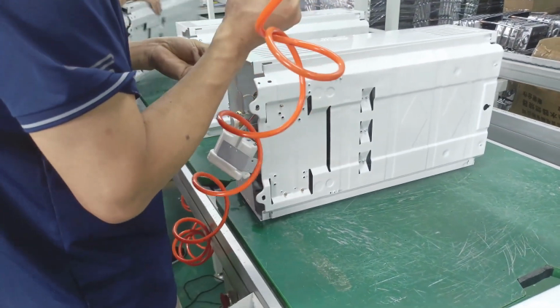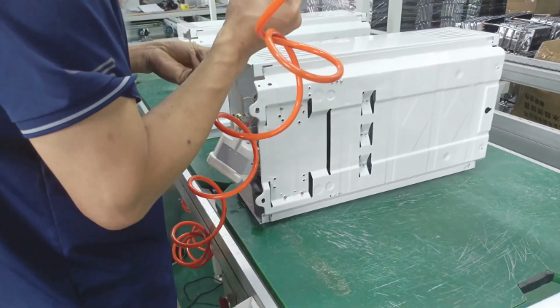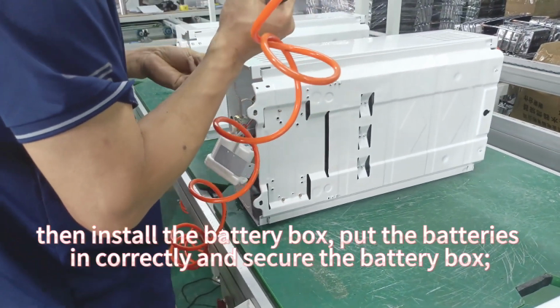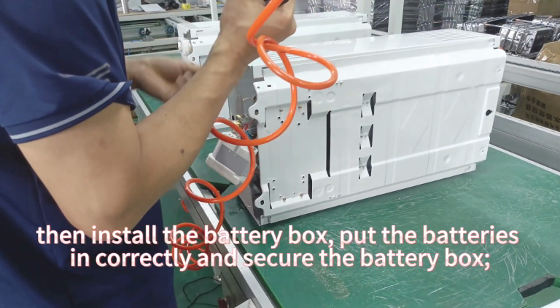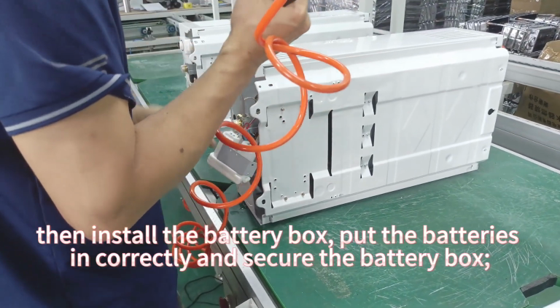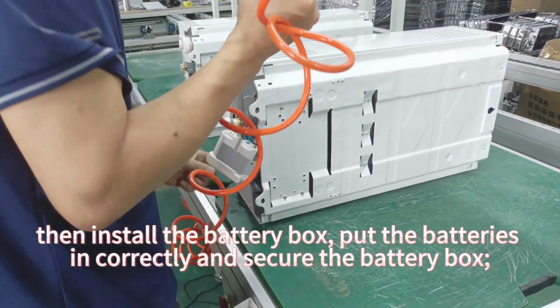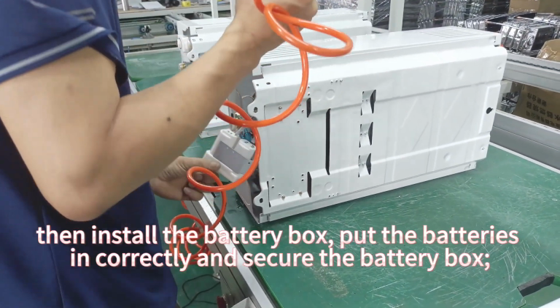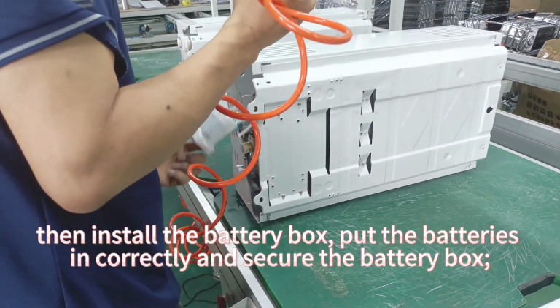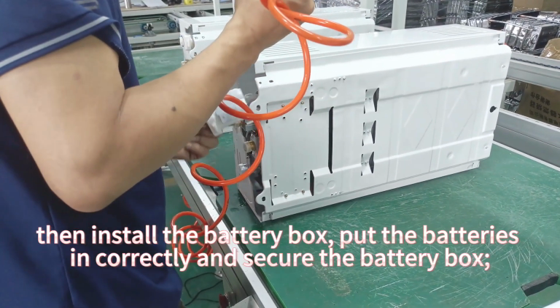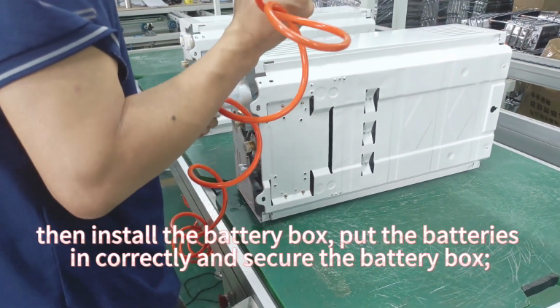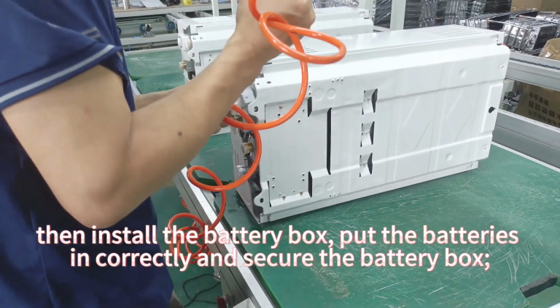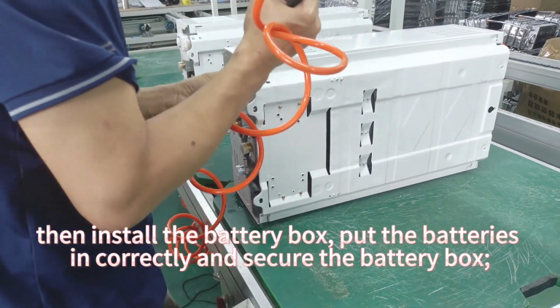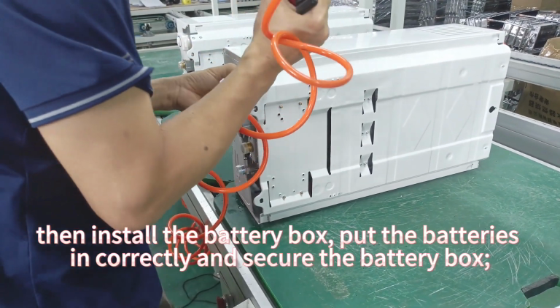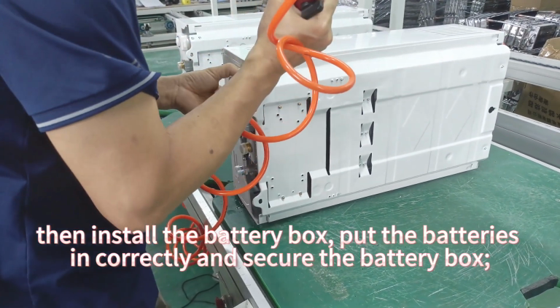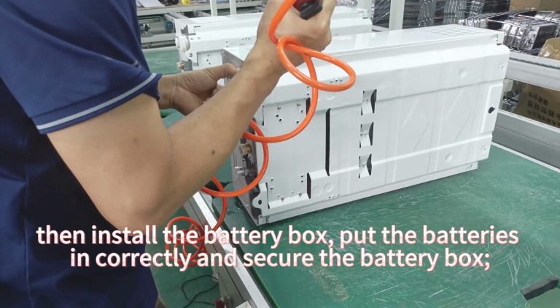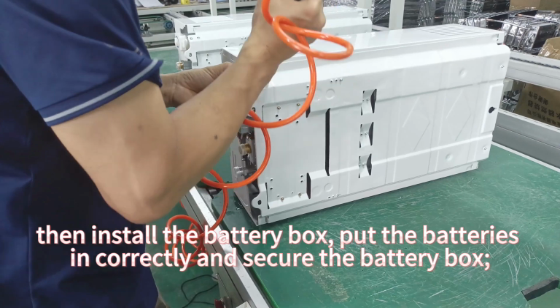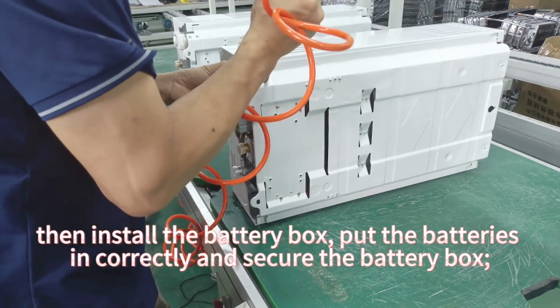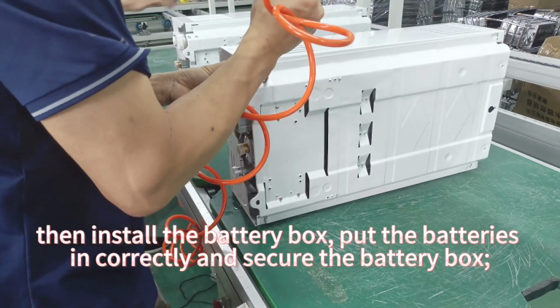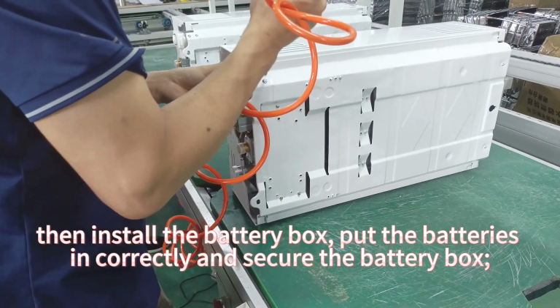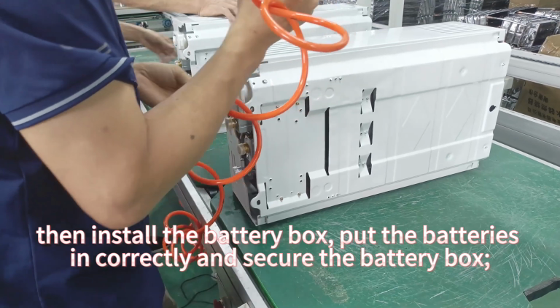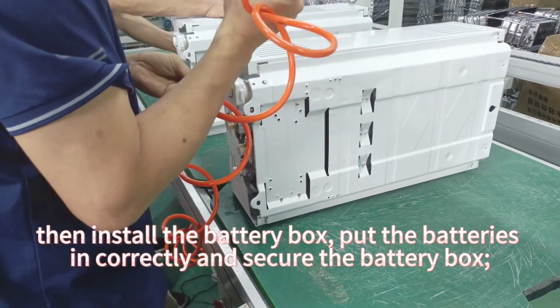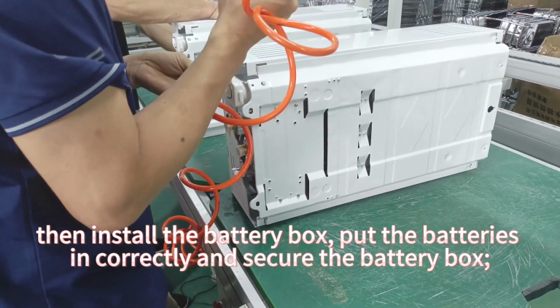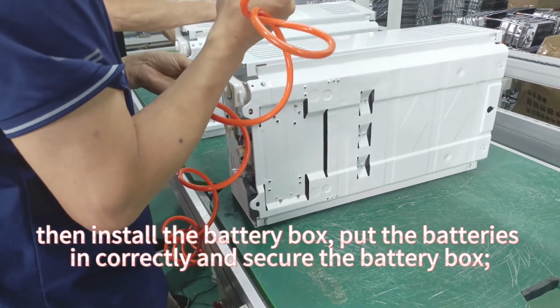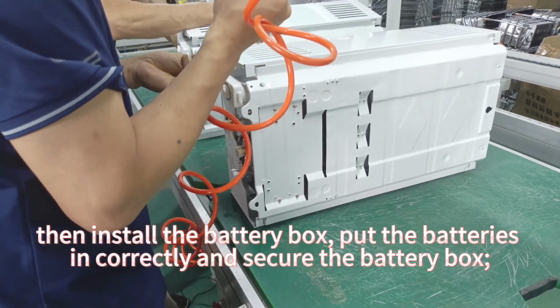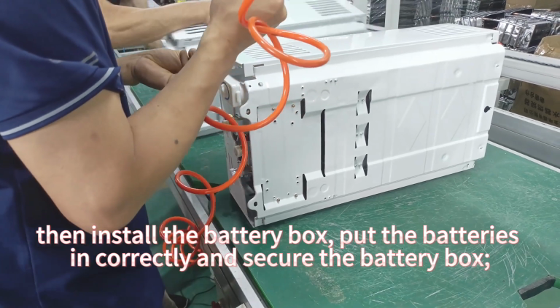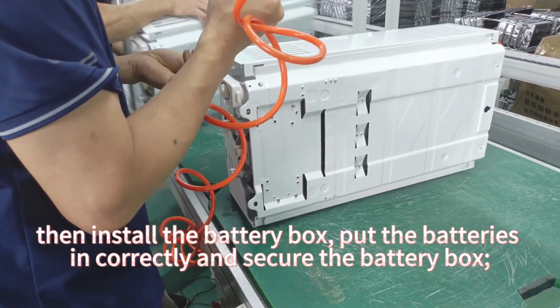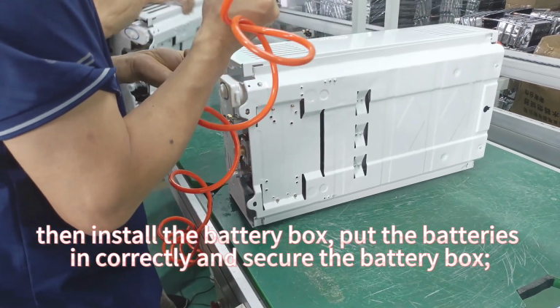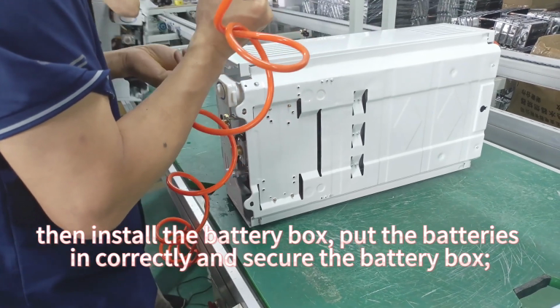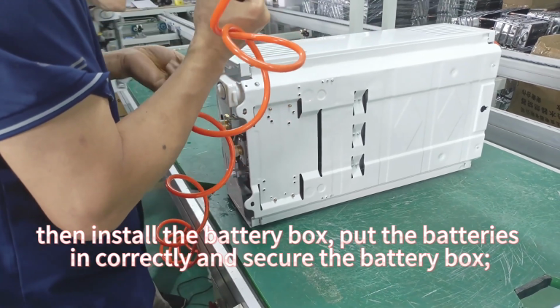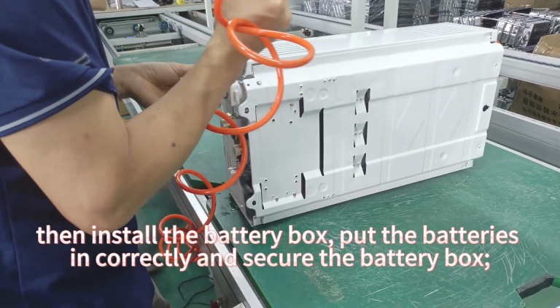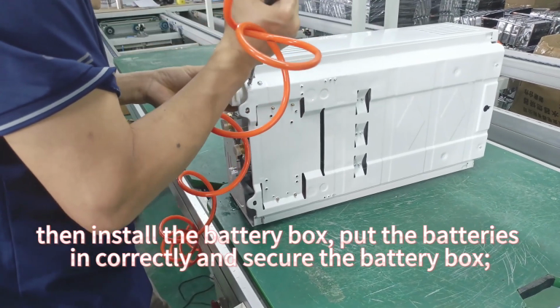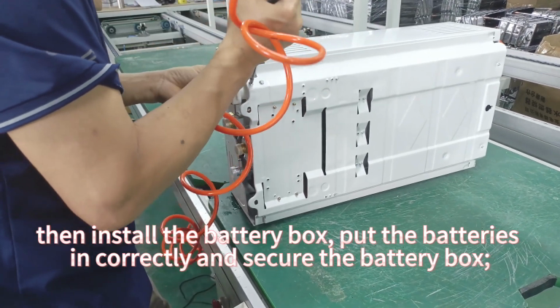Then install the battery box, put the batteries in correctly and secure the battery box.